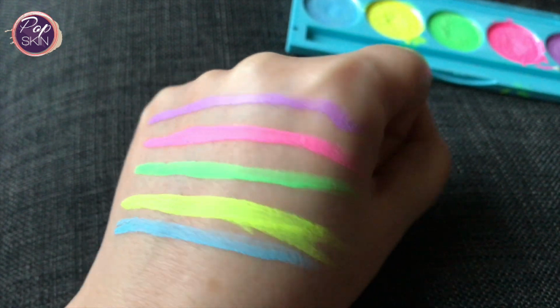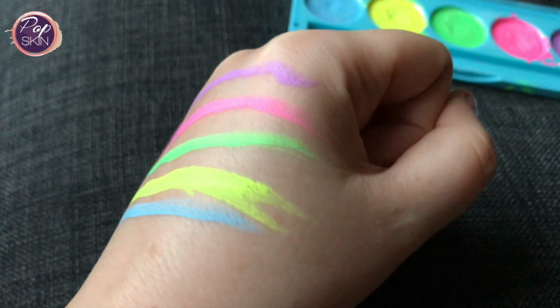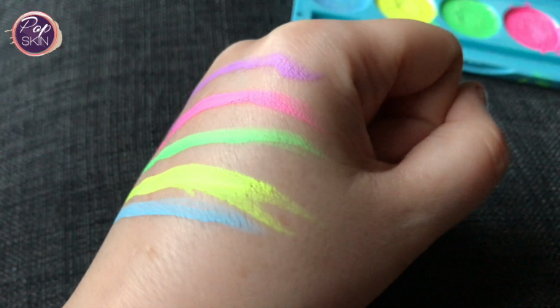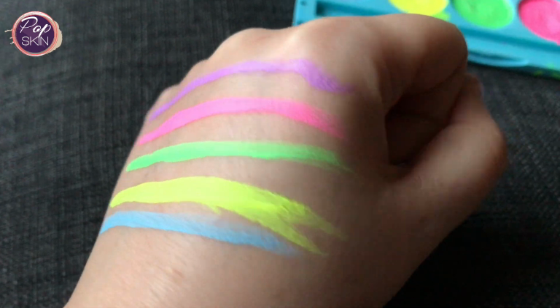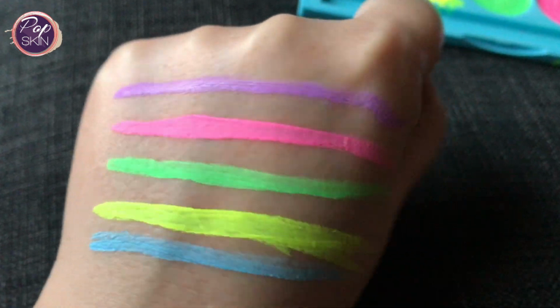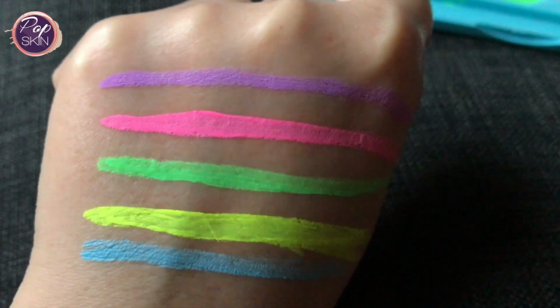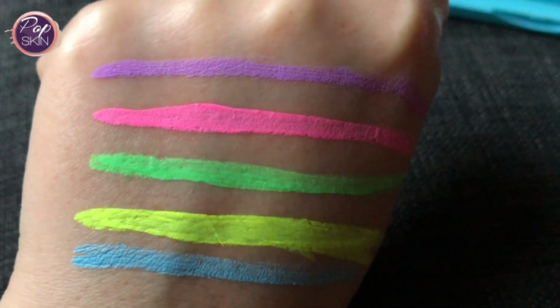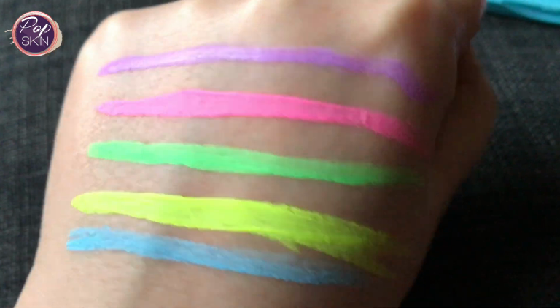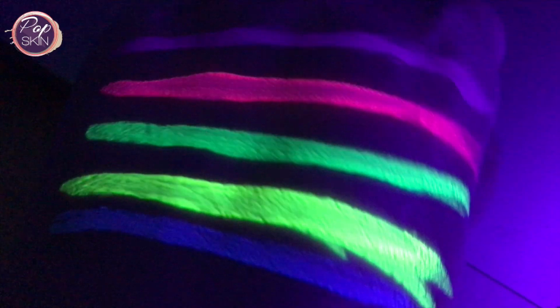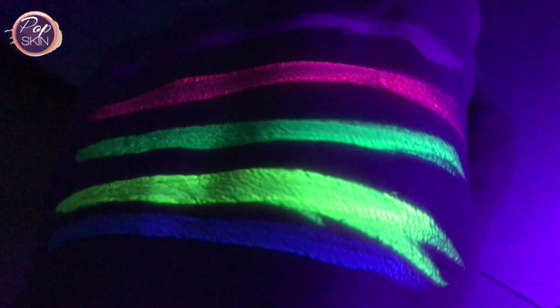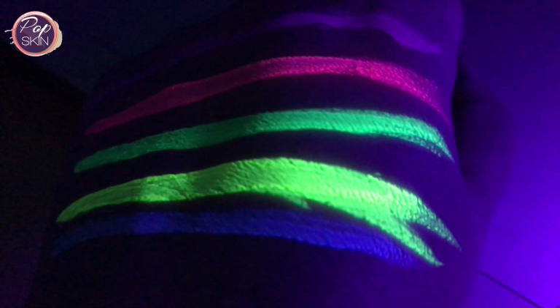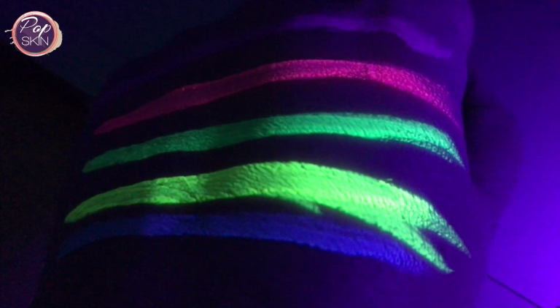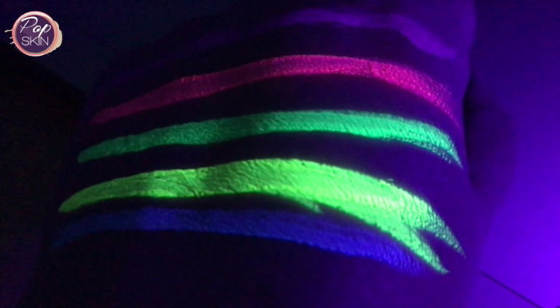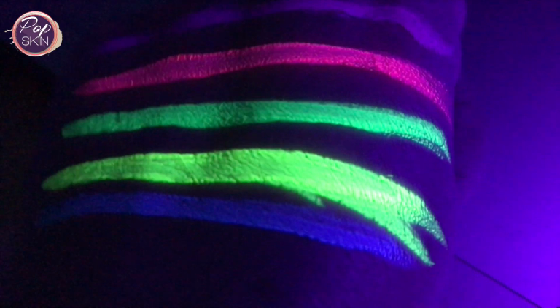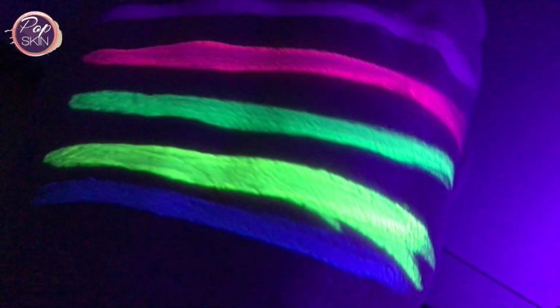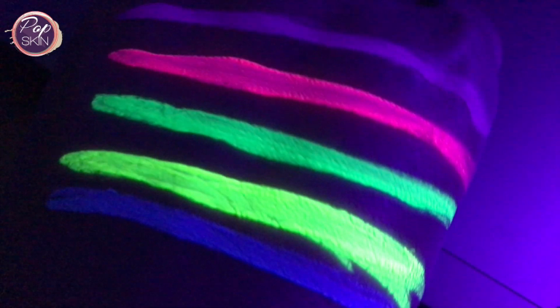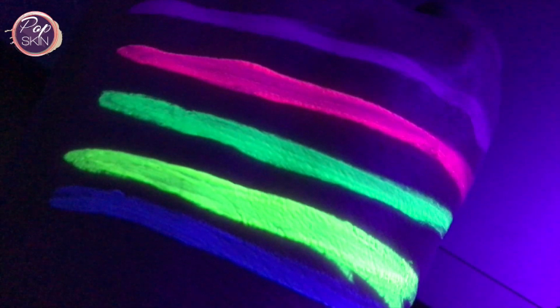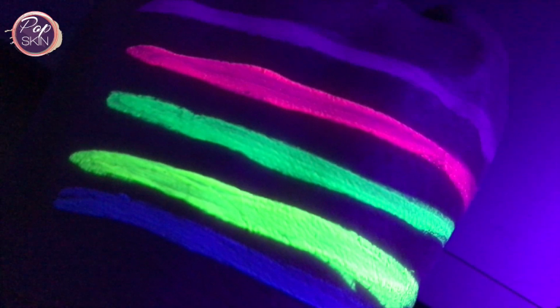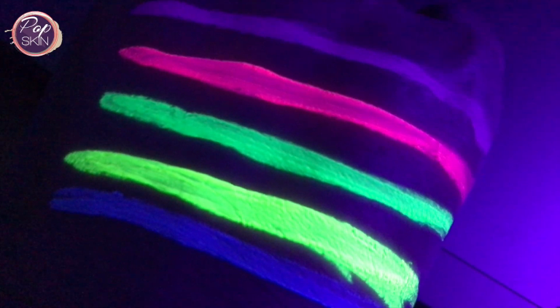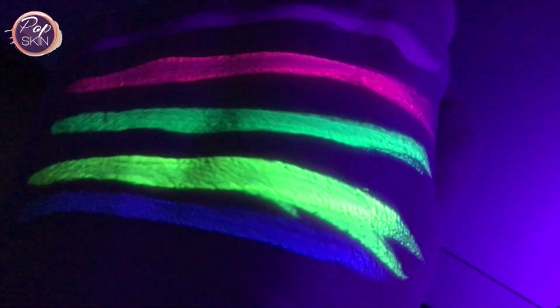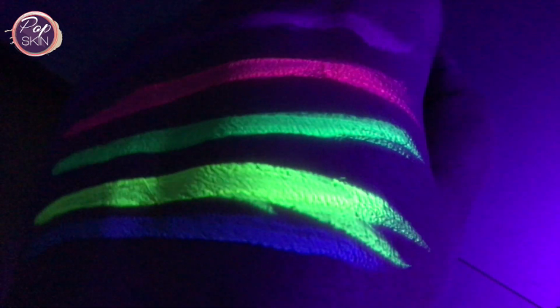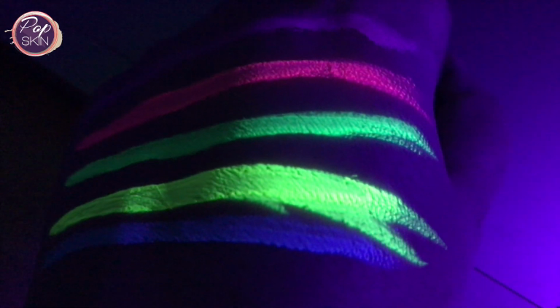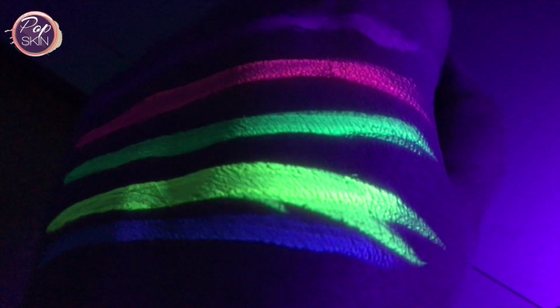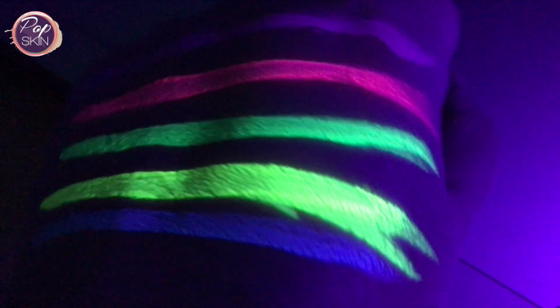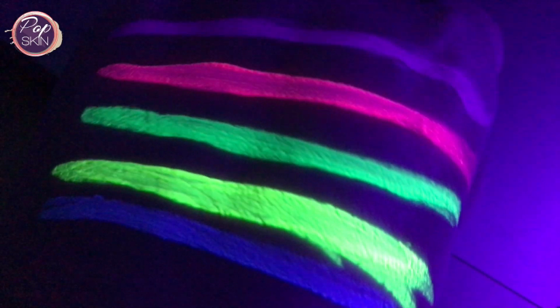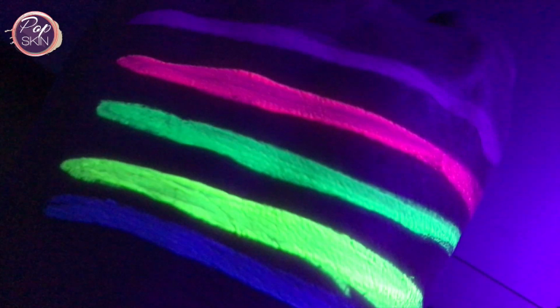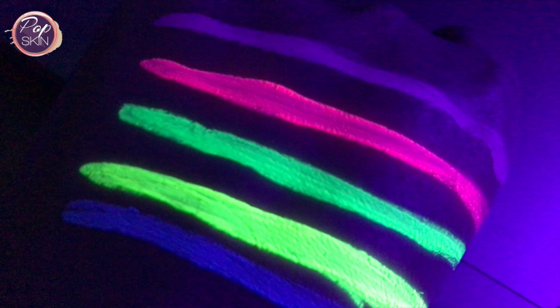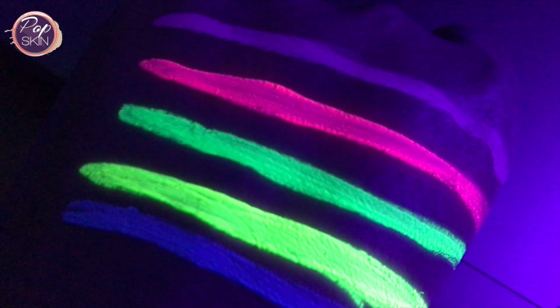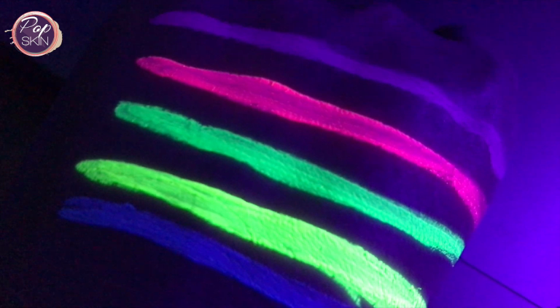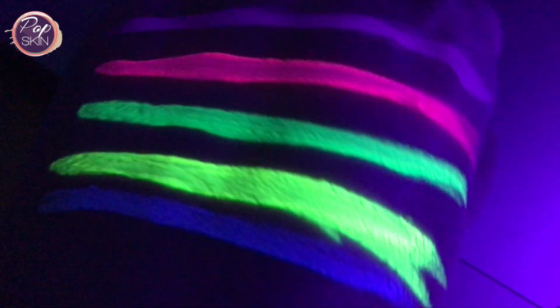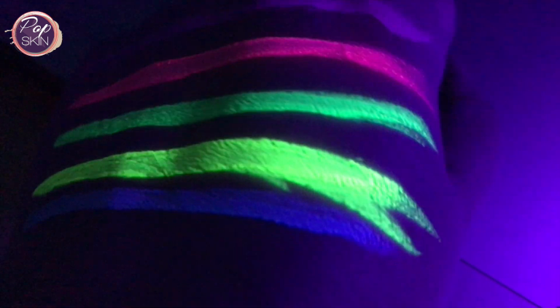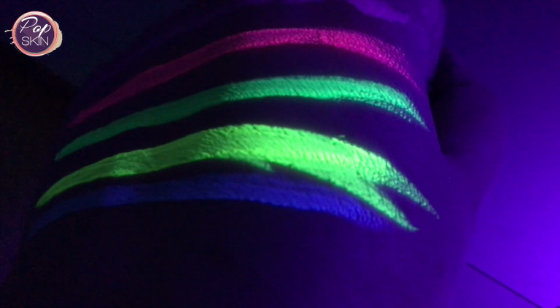This is how the swatches look under the blacklight. You can see the blue swatch comes out a little bit more here, and even a tad bit more of the purple.